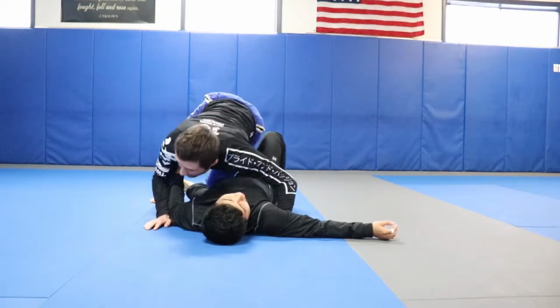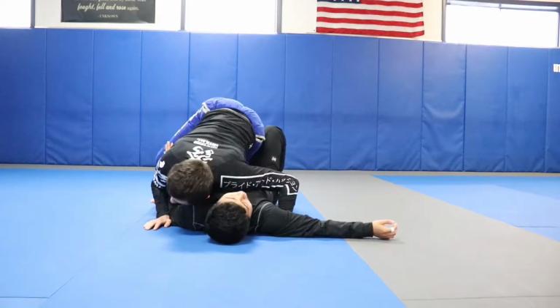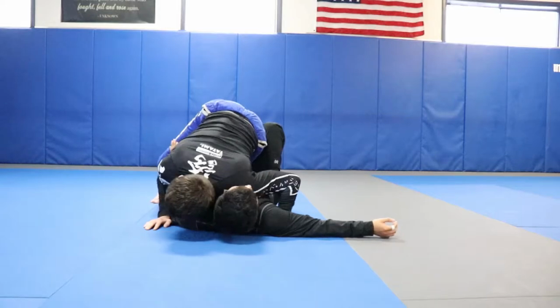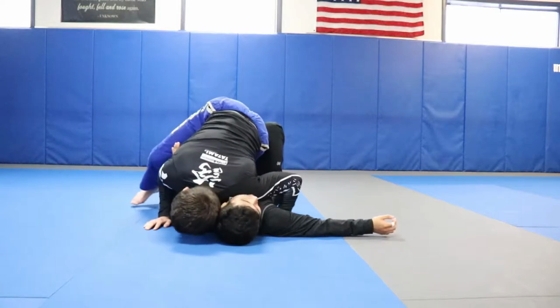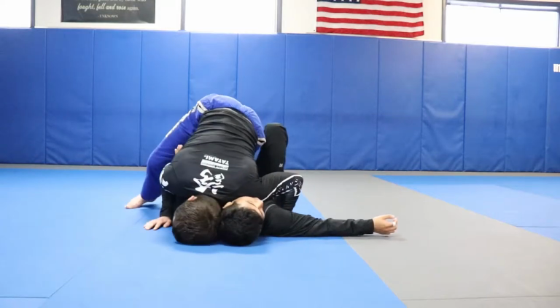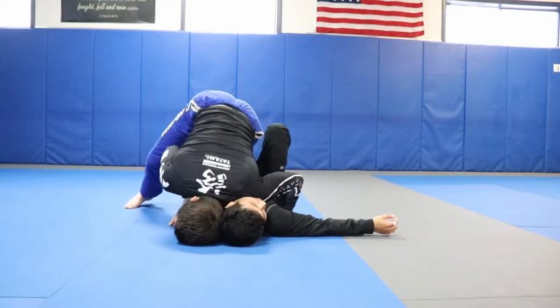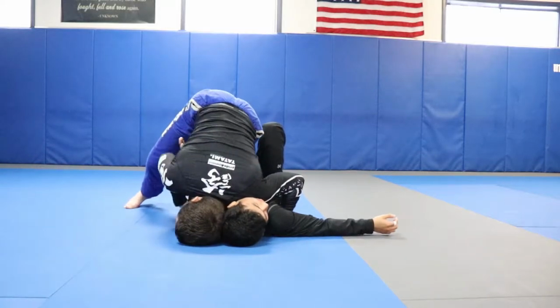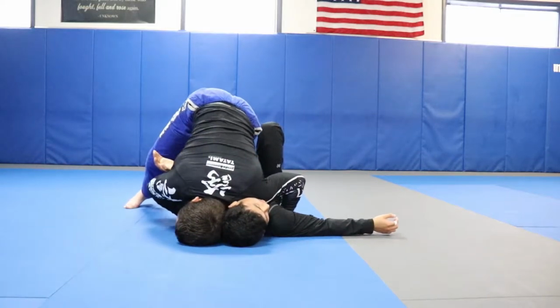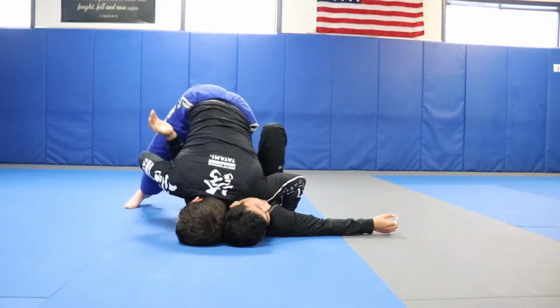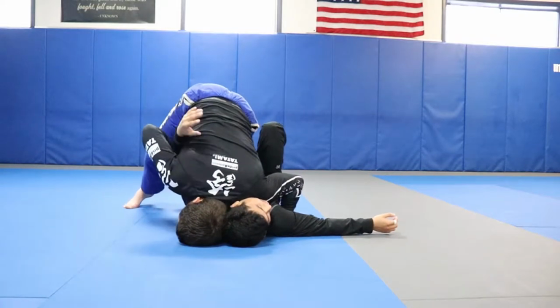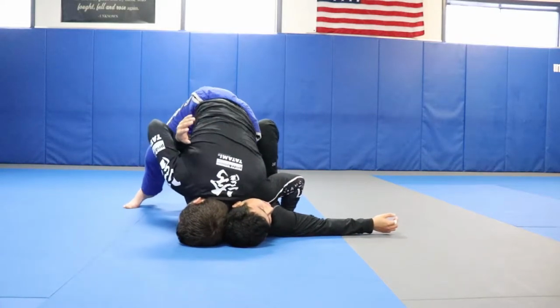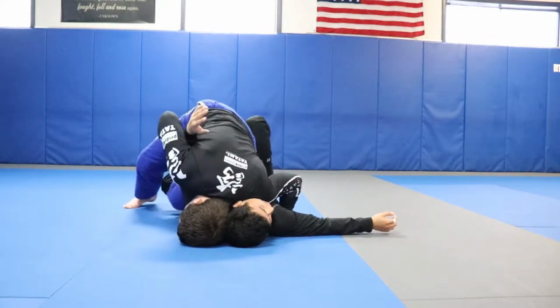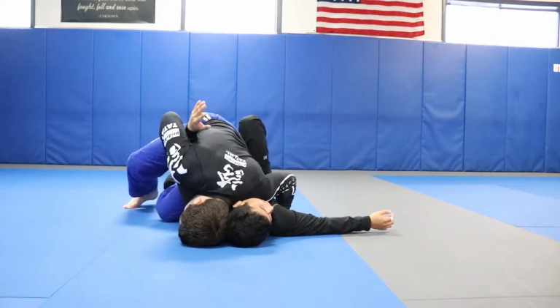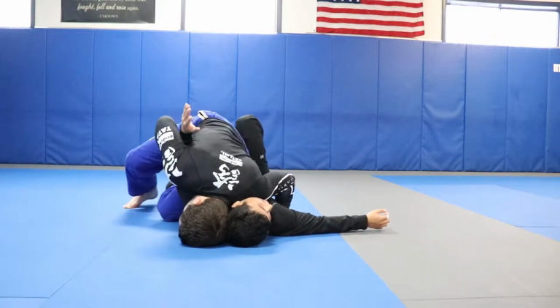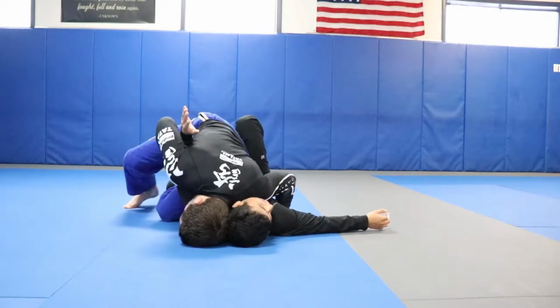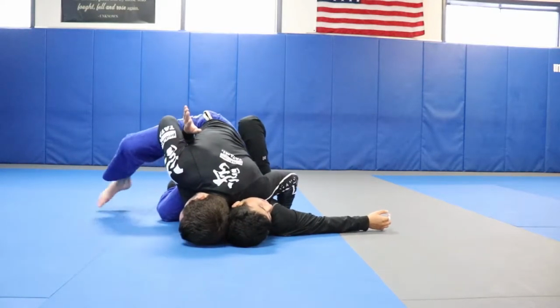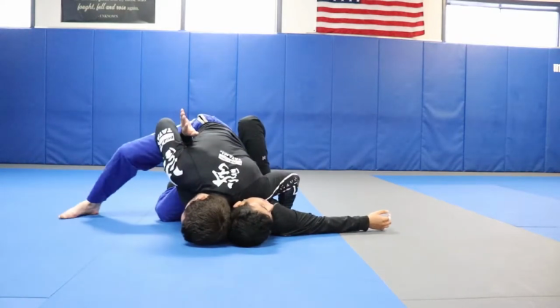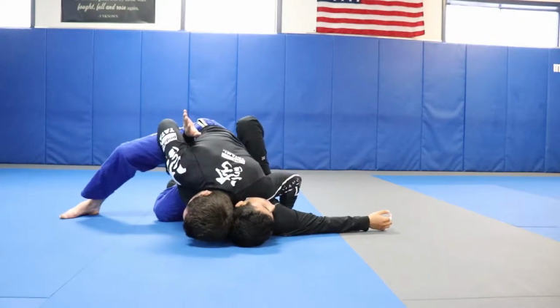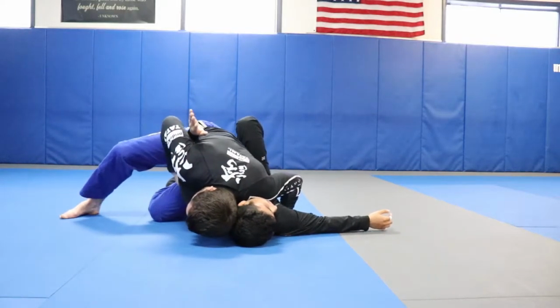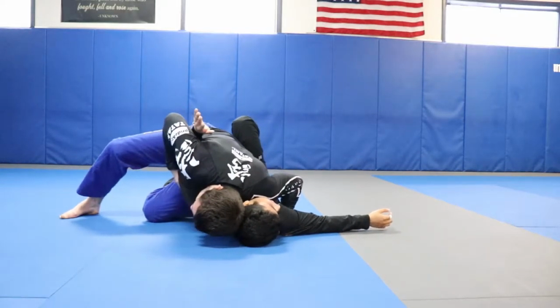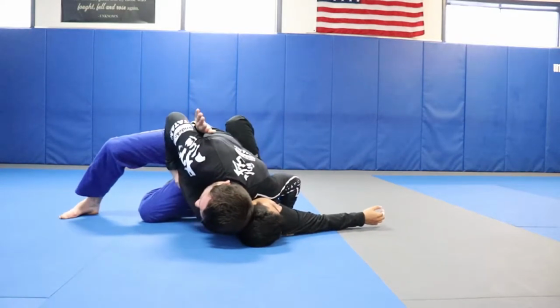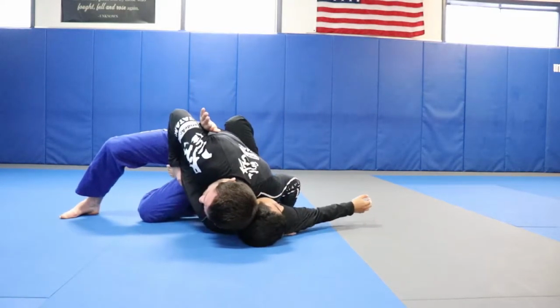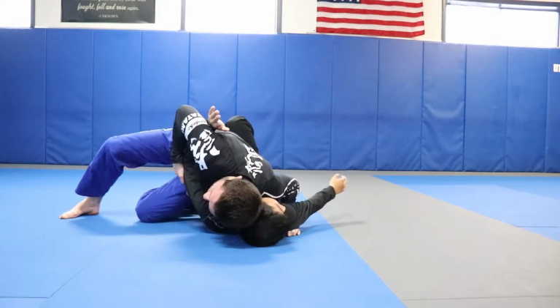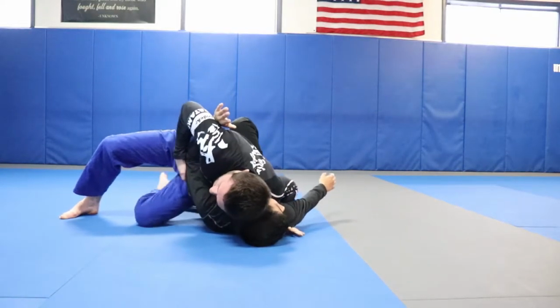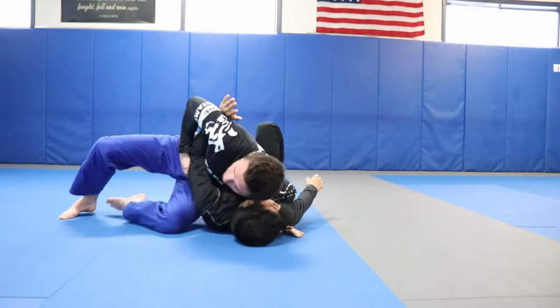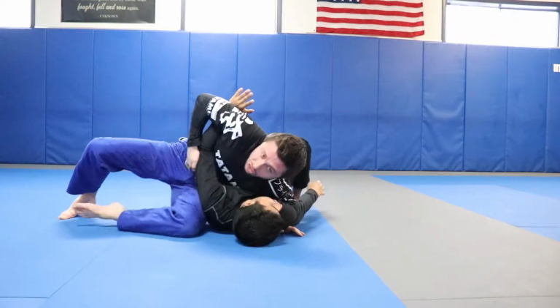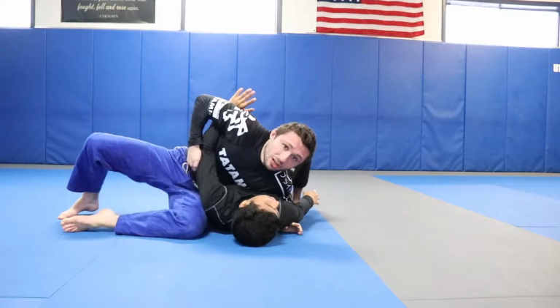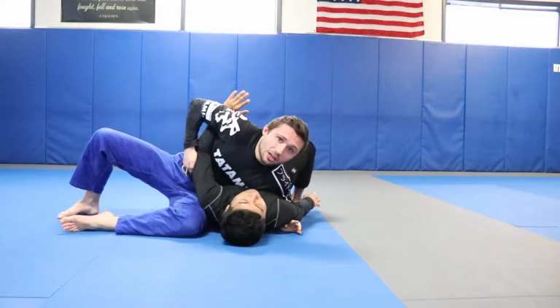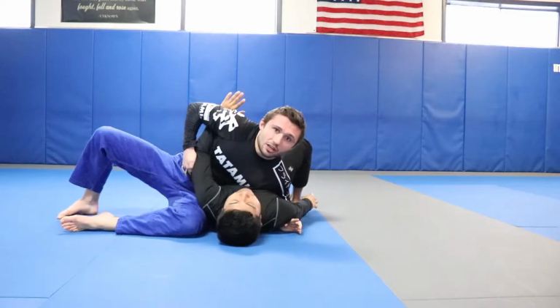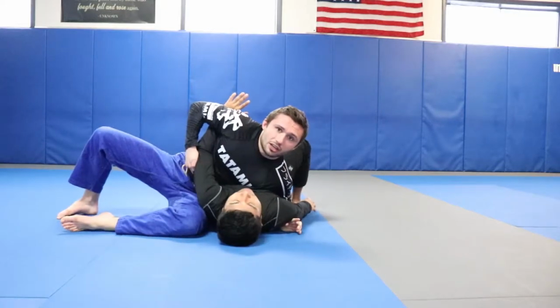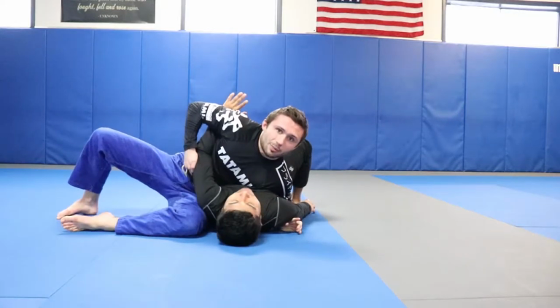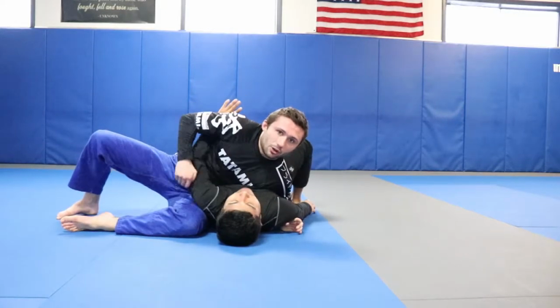I'm here — dropping my knee slice, applying the head pressure, and I'm out.